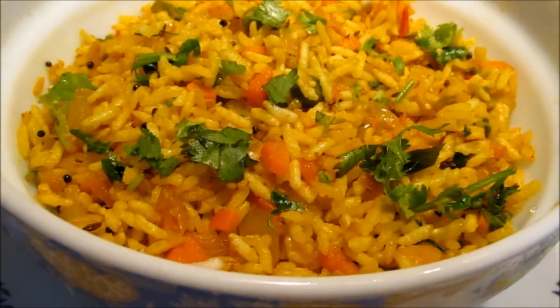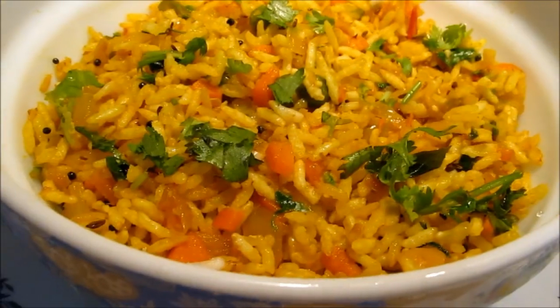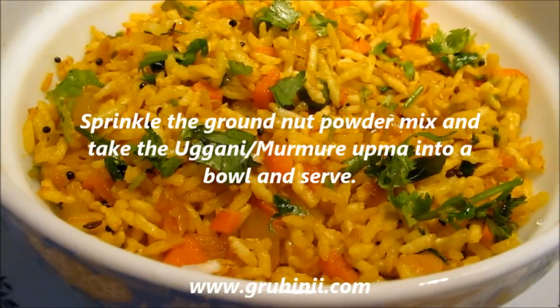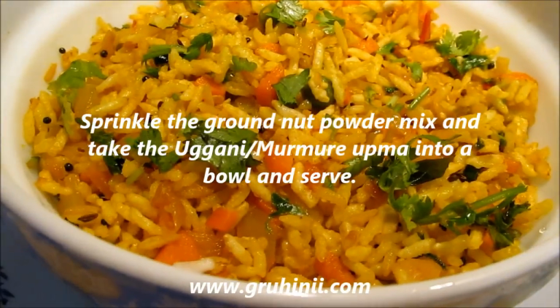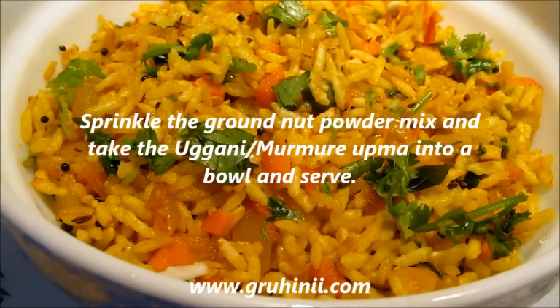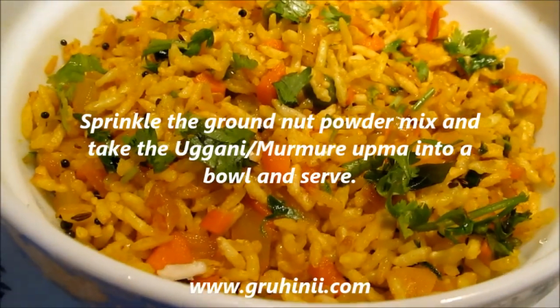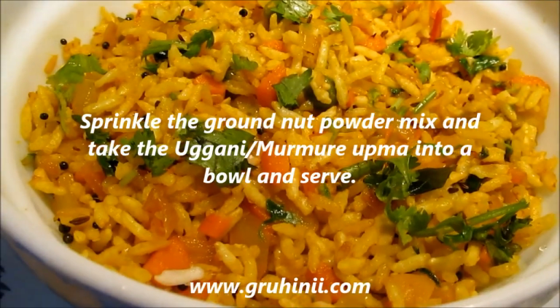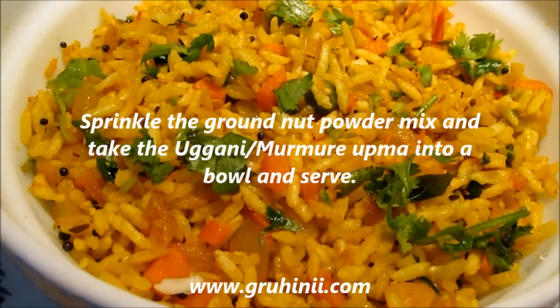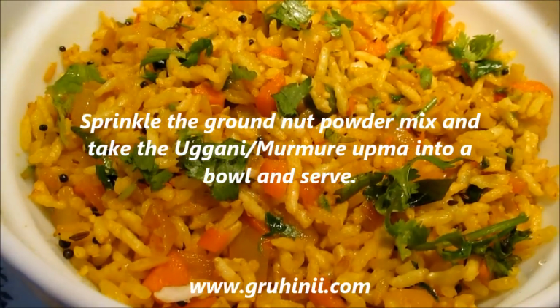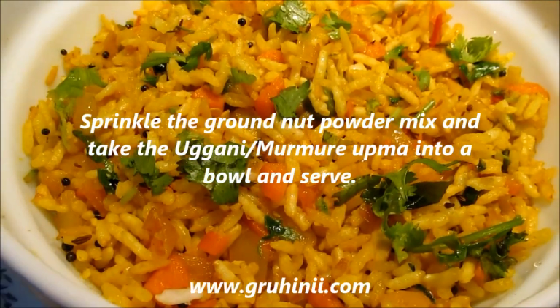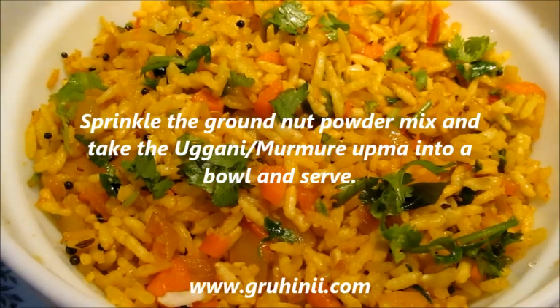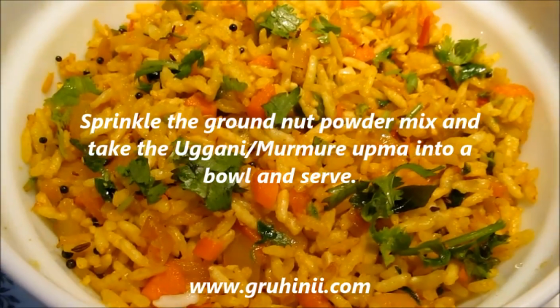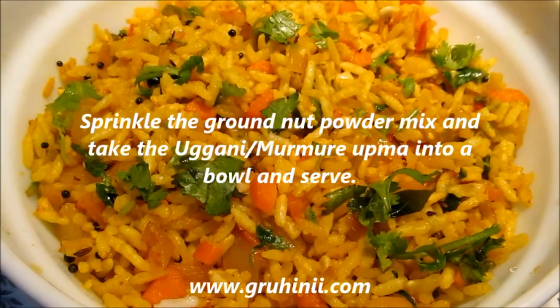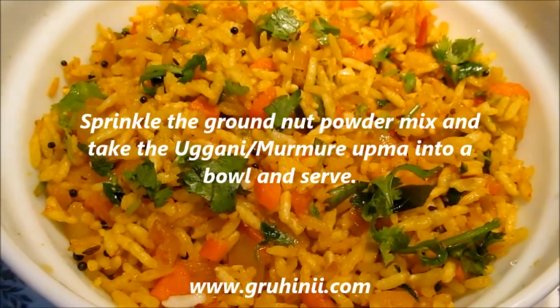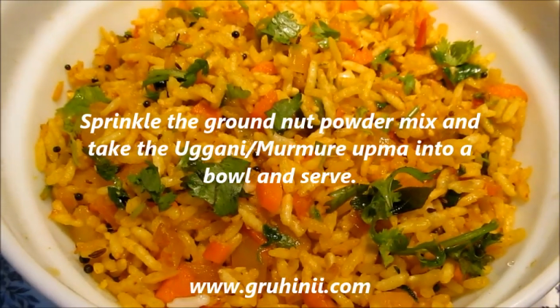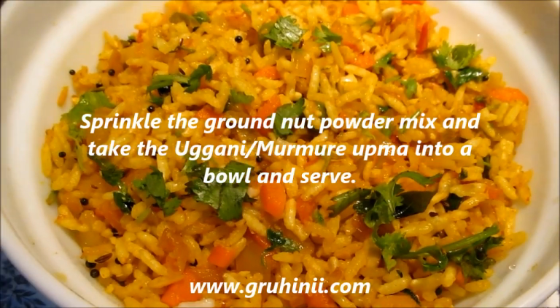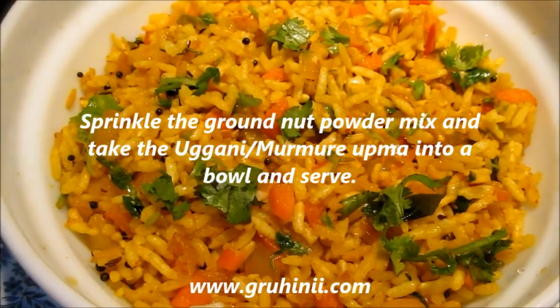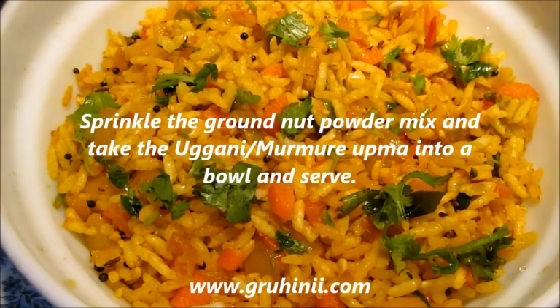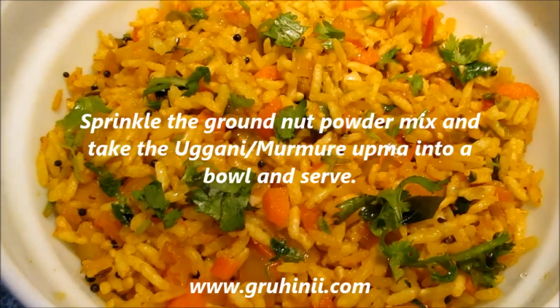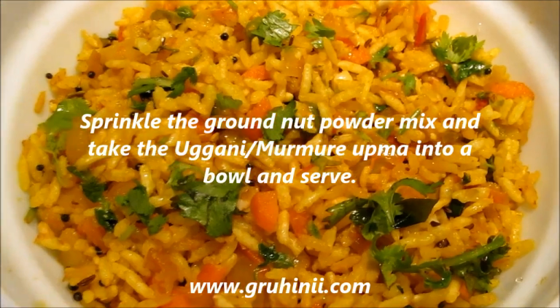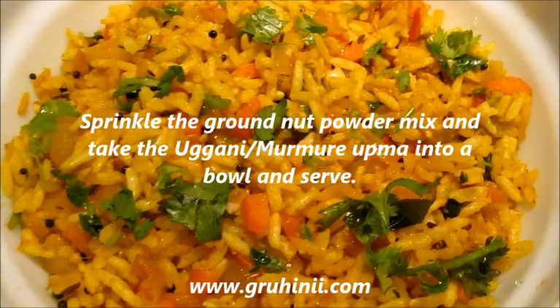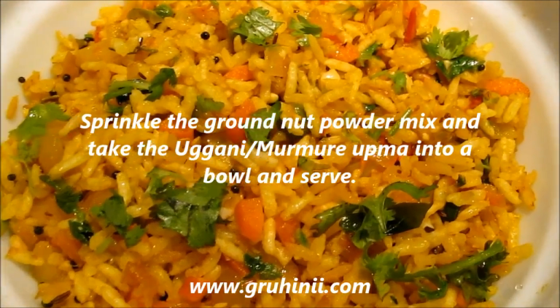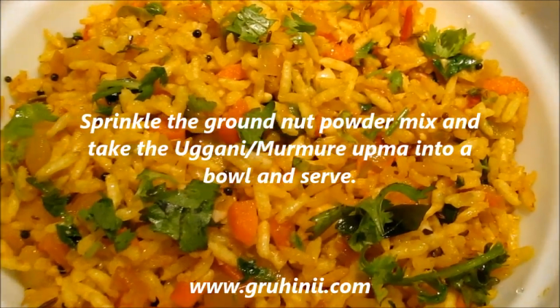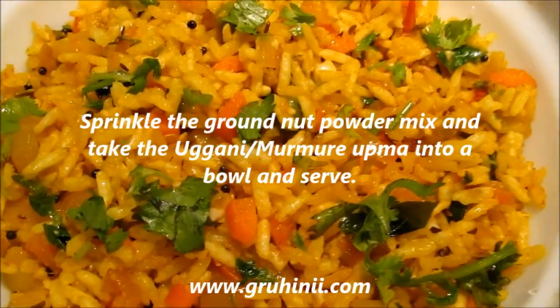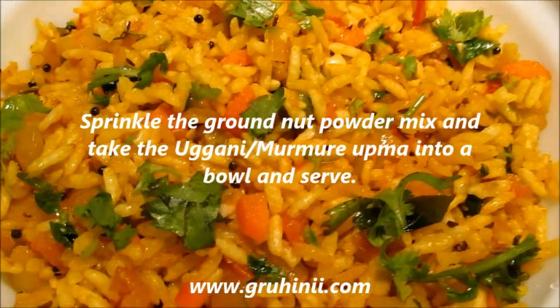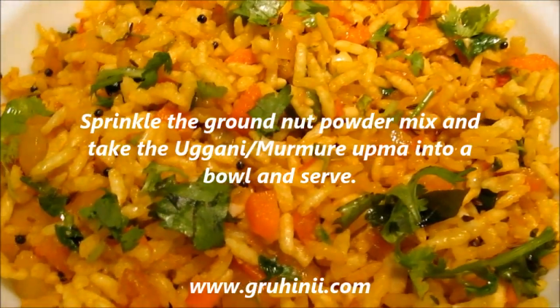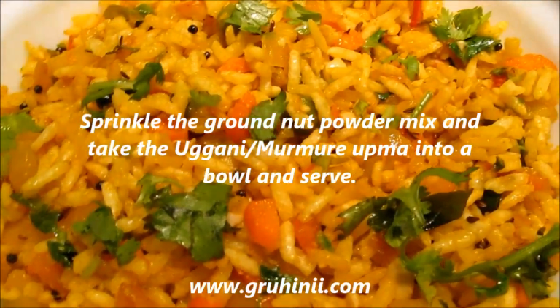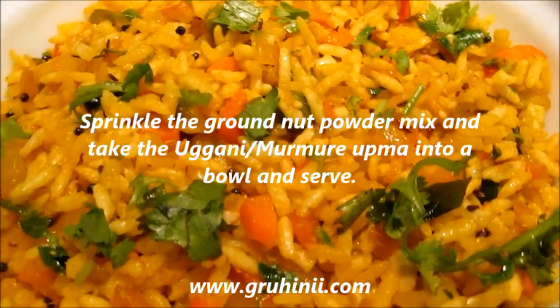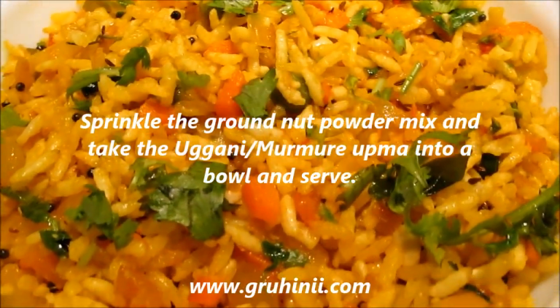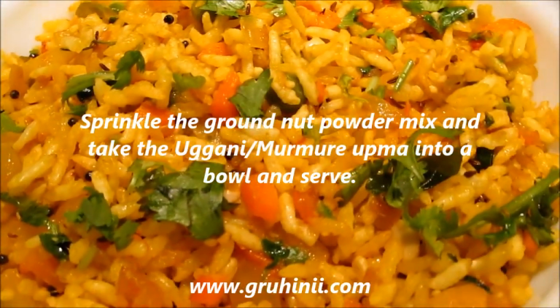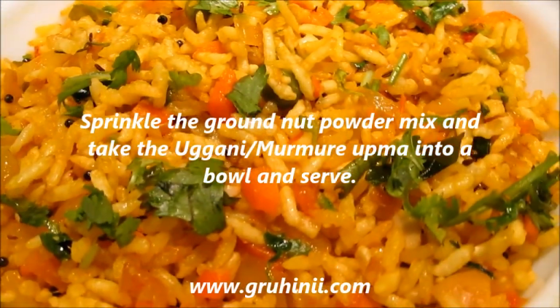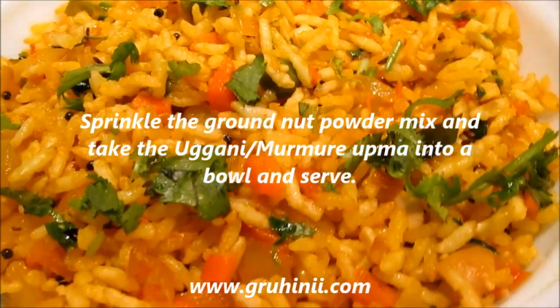Tasty uggani murmure upma is ready. Uggani murmure upma recipe by Umaramana.